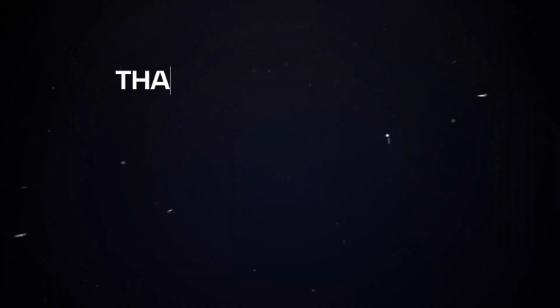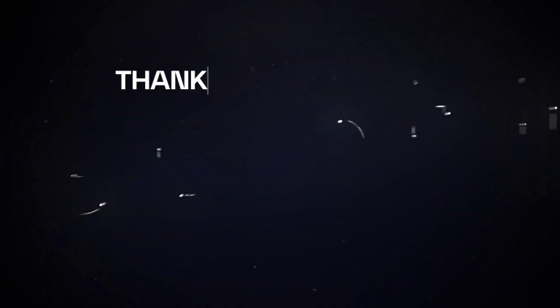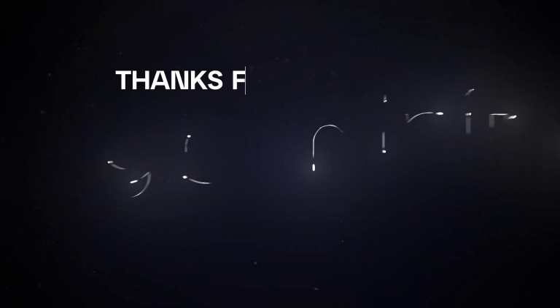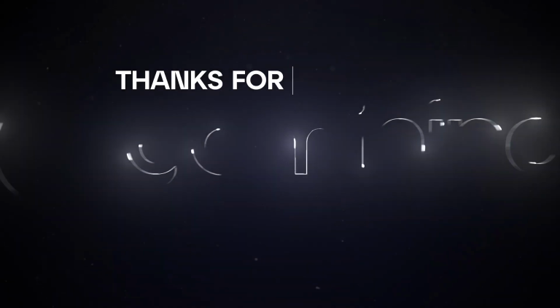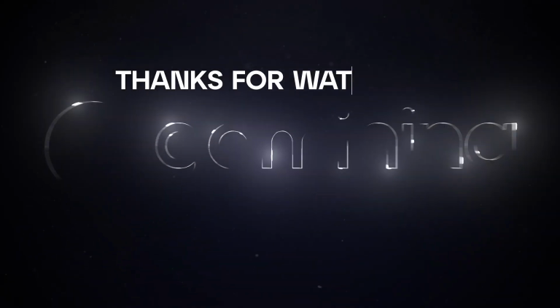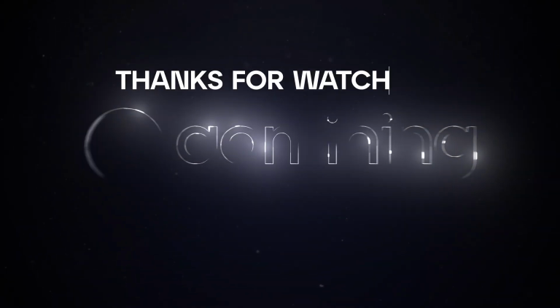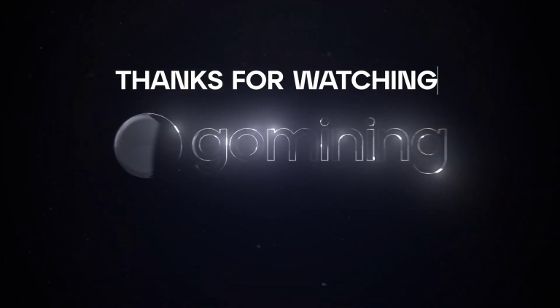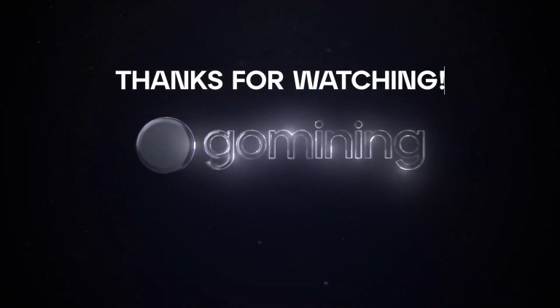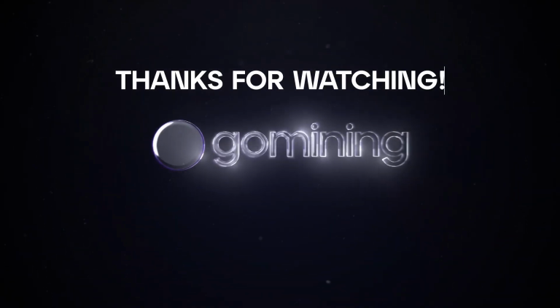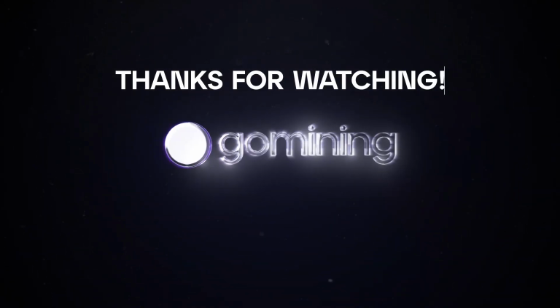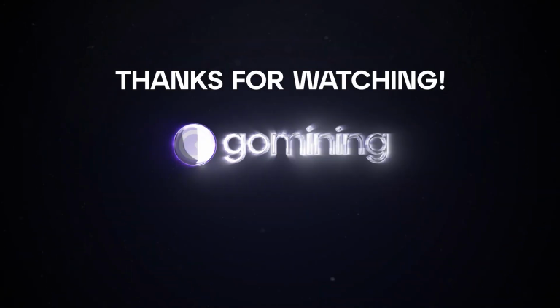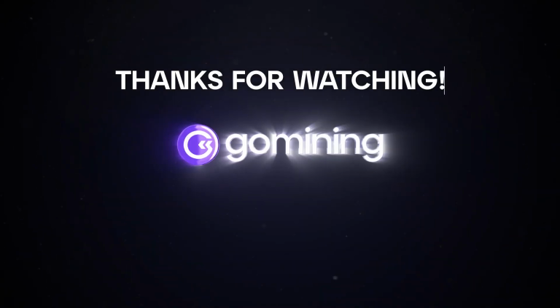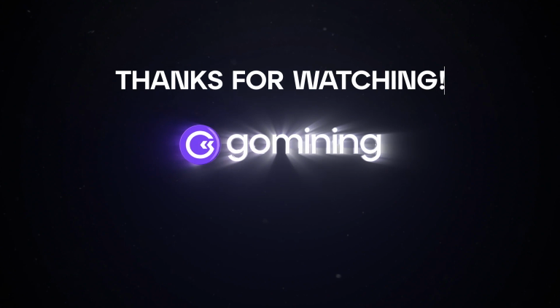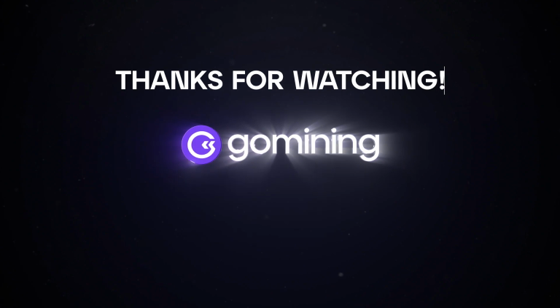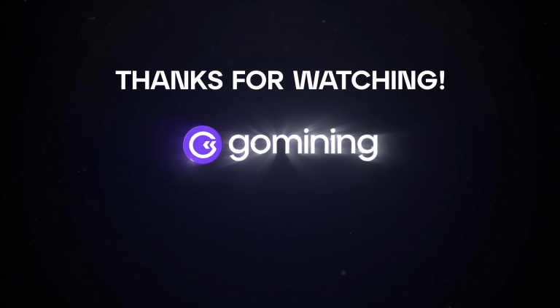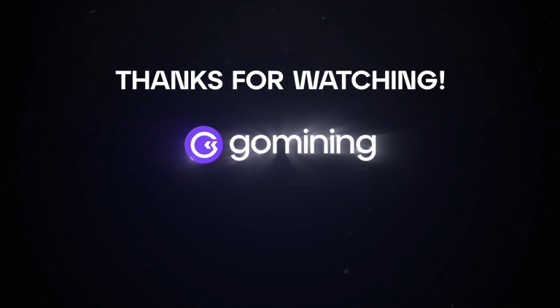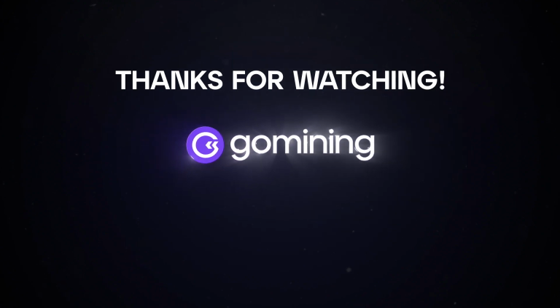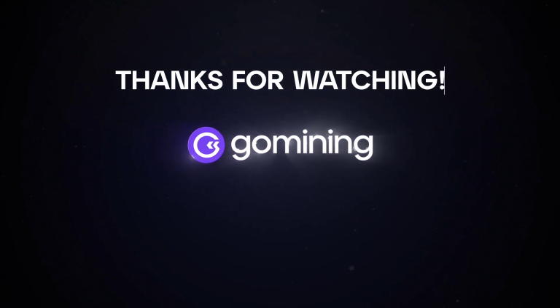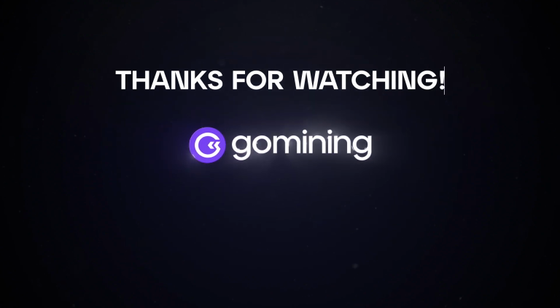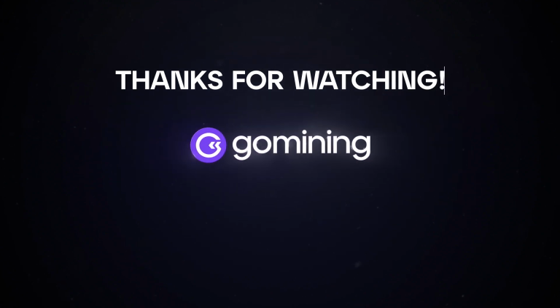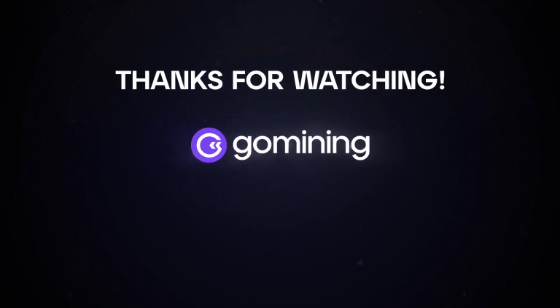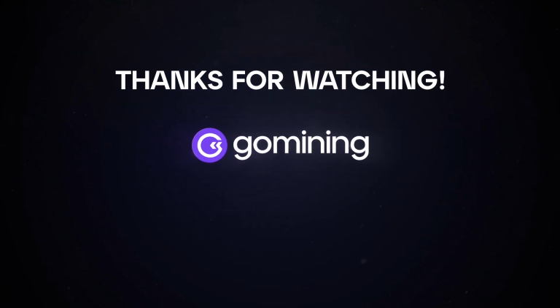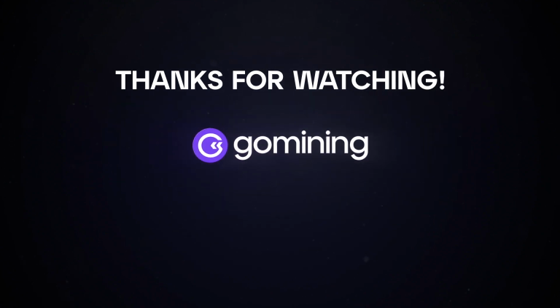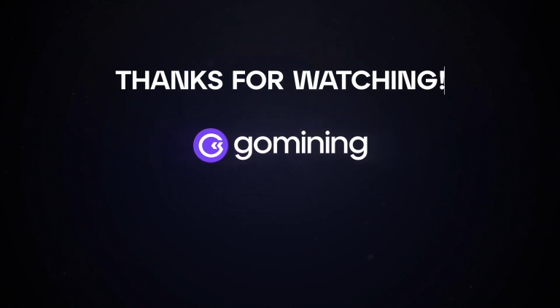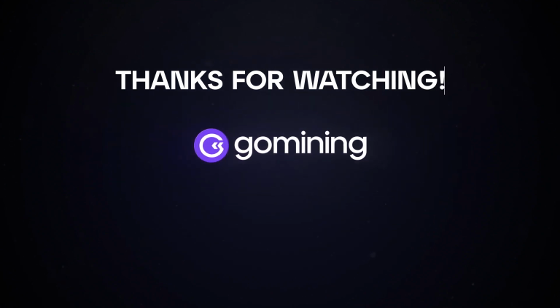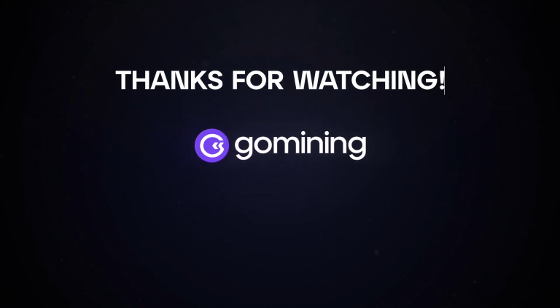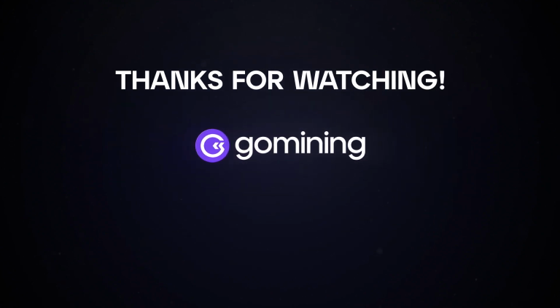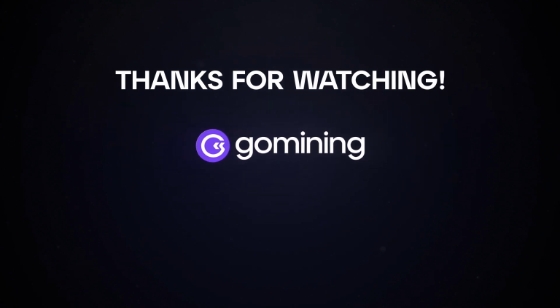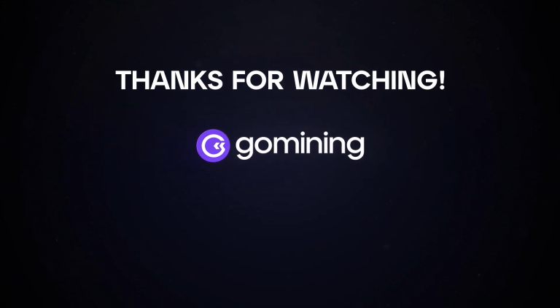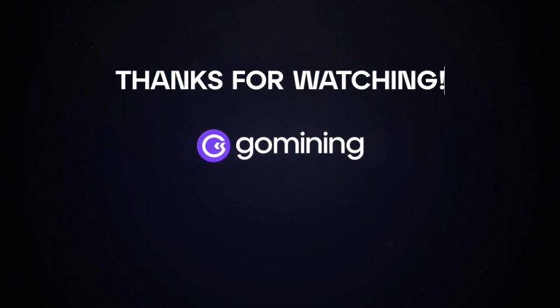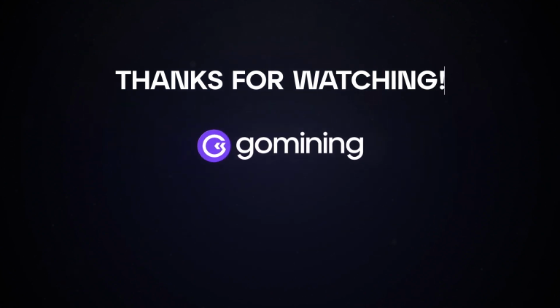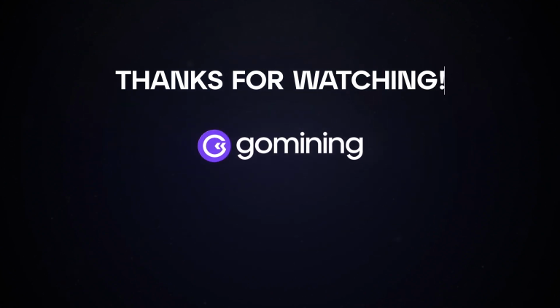Subscribe to GoMining for regular crypto news updates and everything about NFT mining.